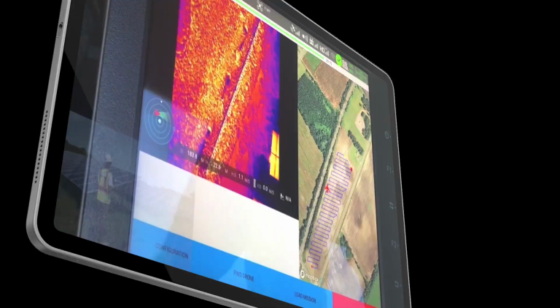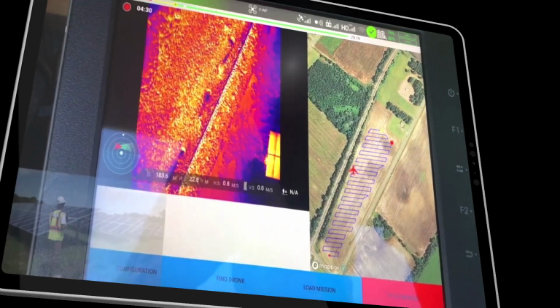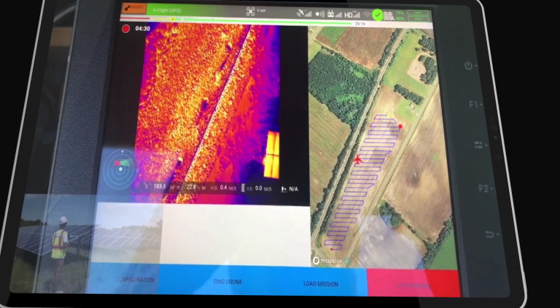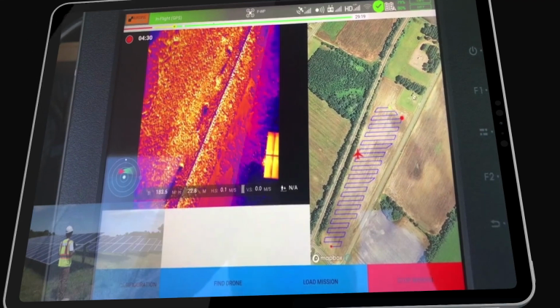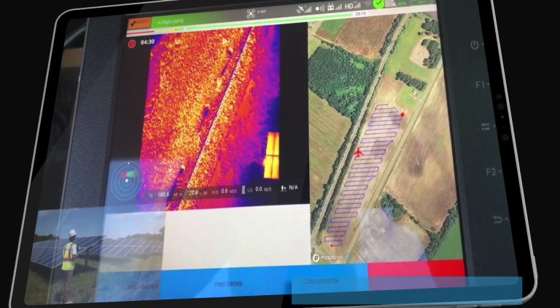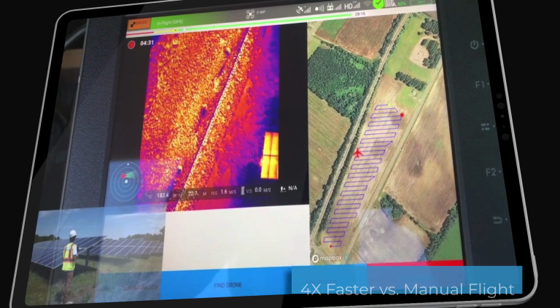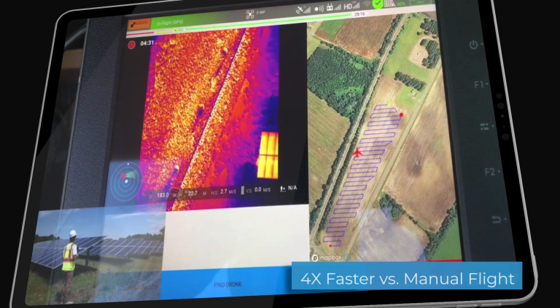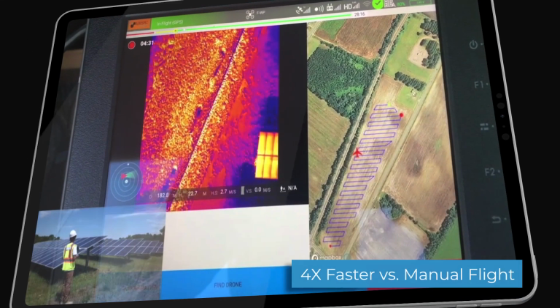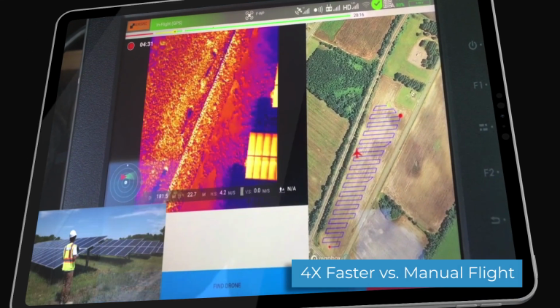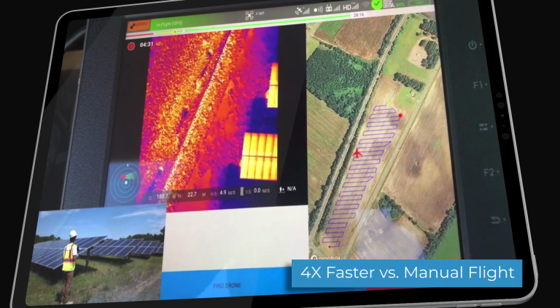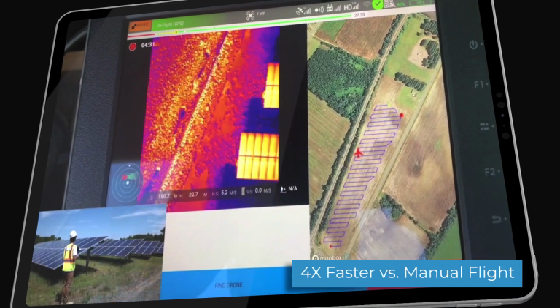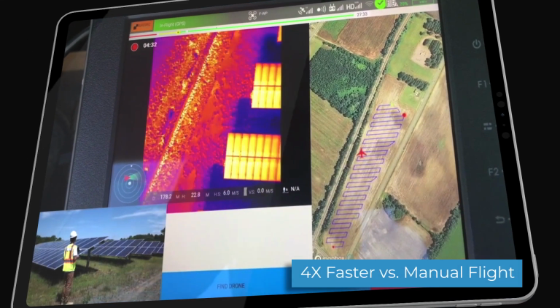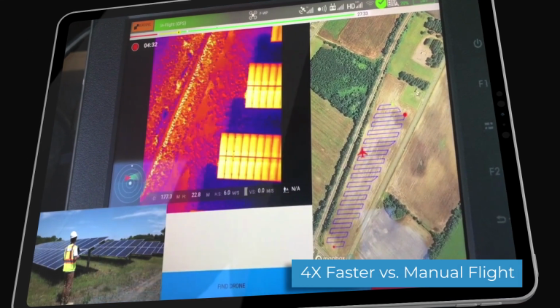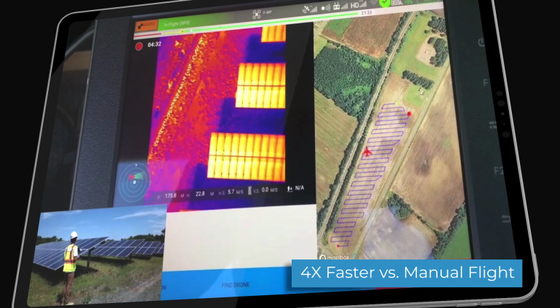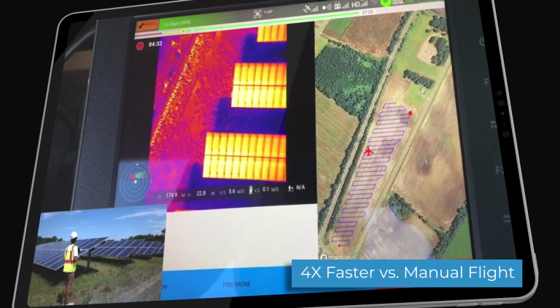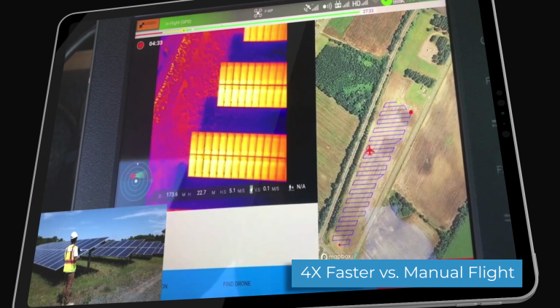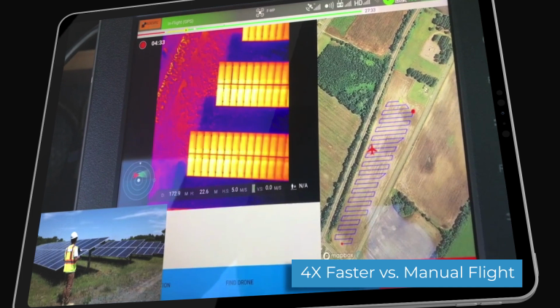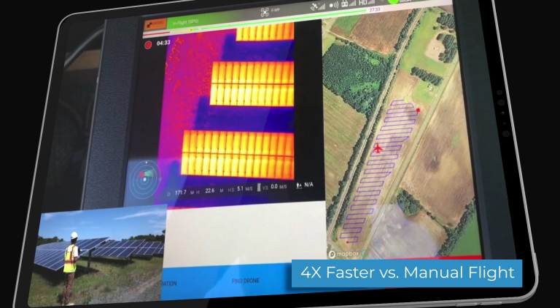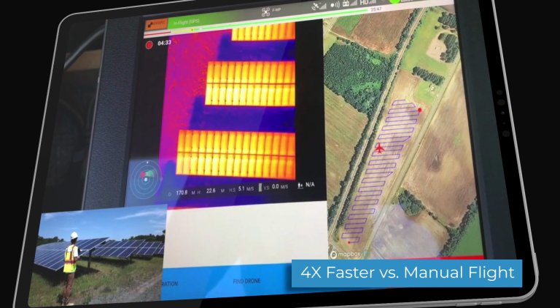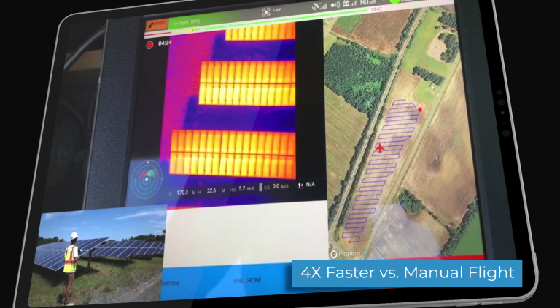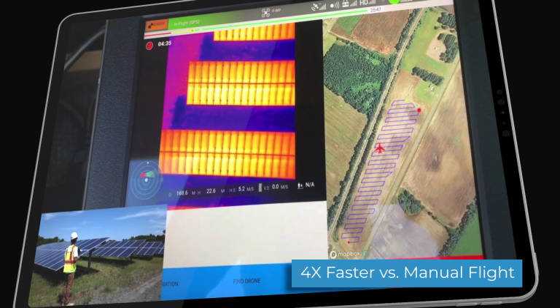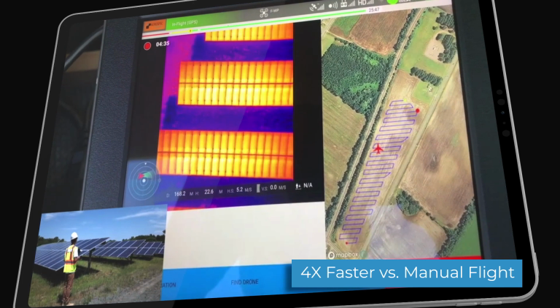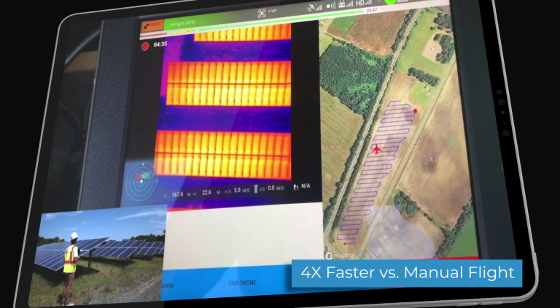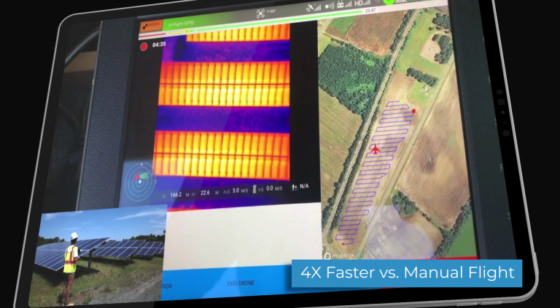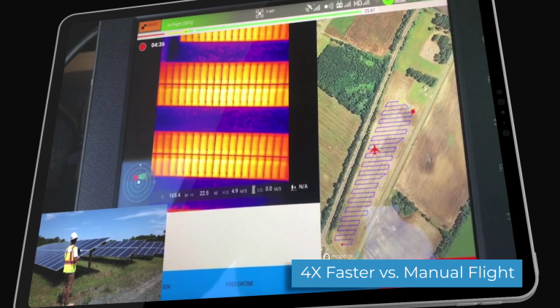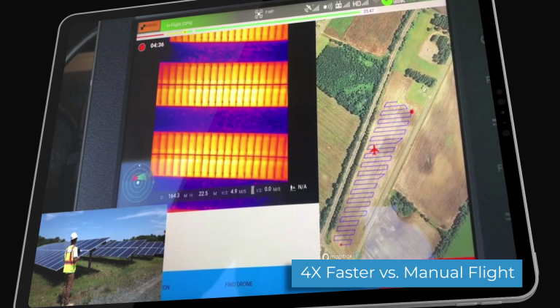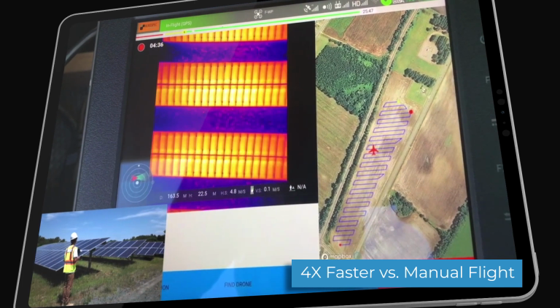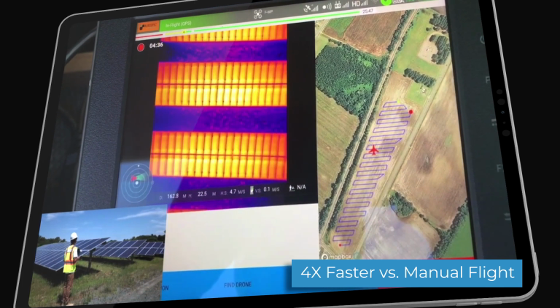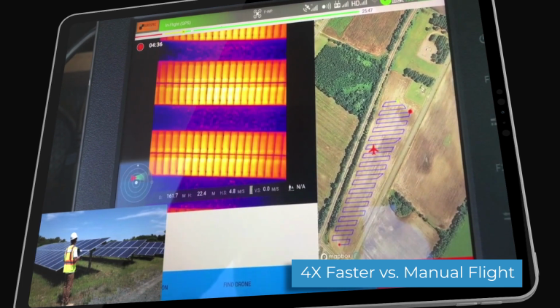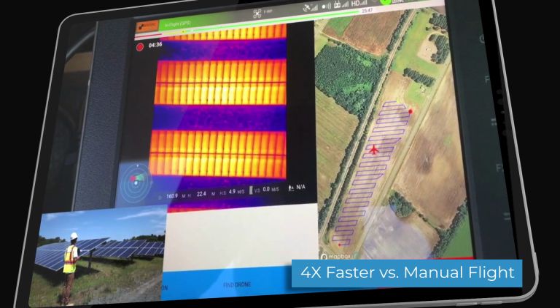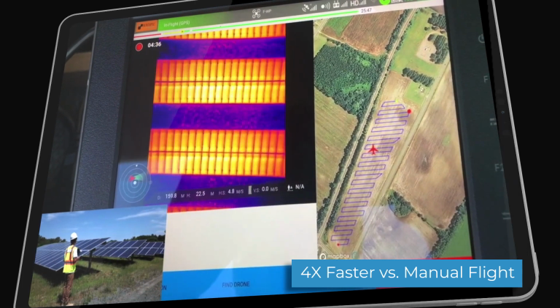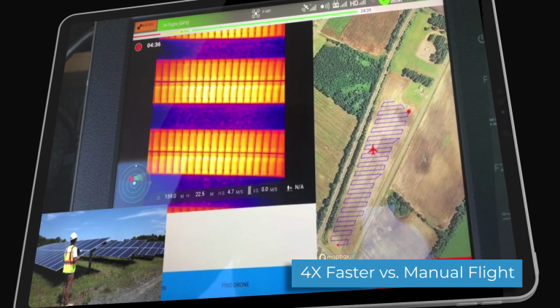Using pre-planned missions, pilots can cover four times more area with consistently high-quality data compared to manual operations.